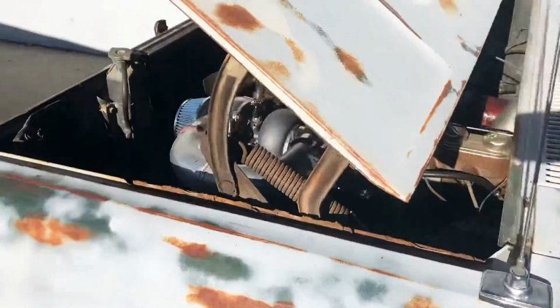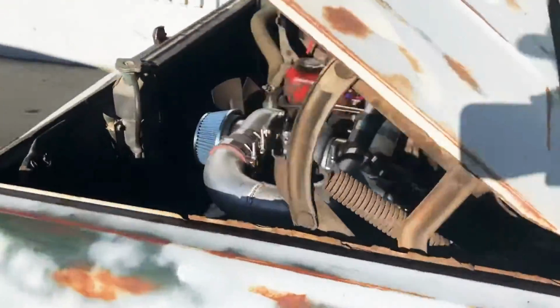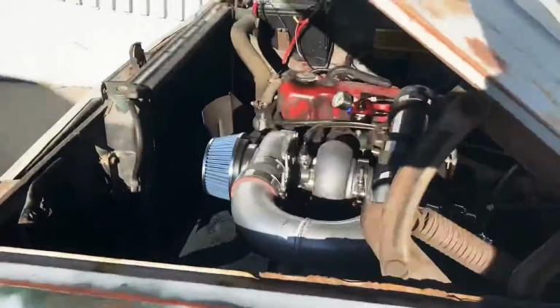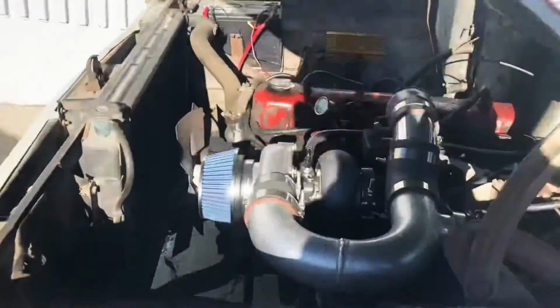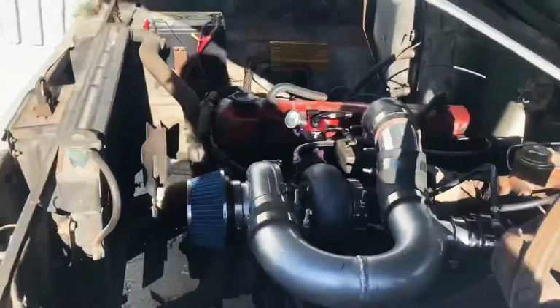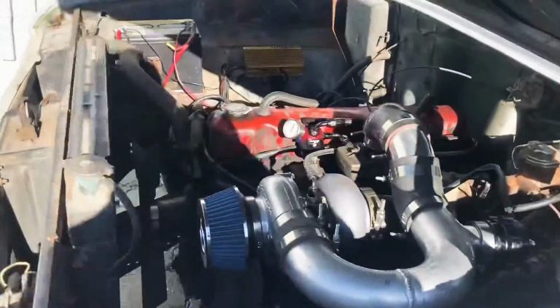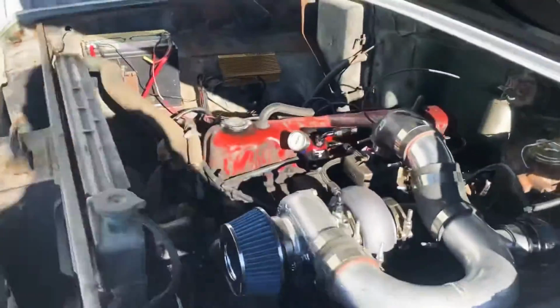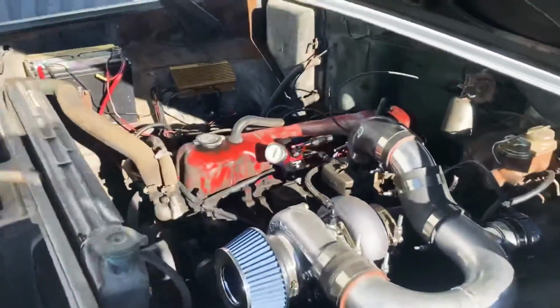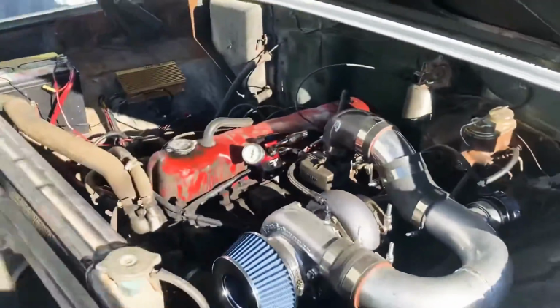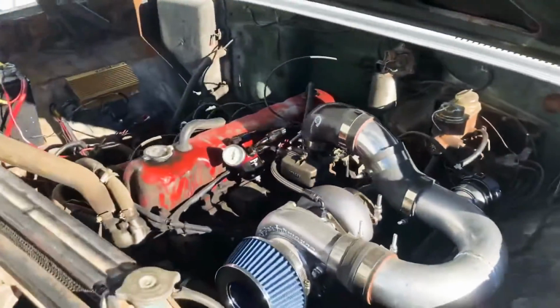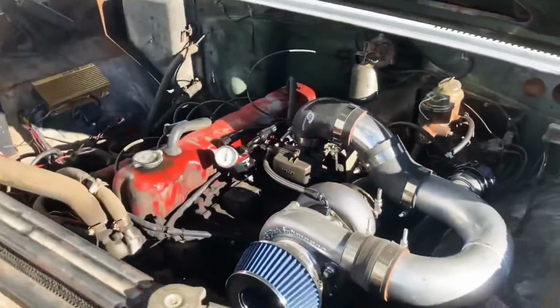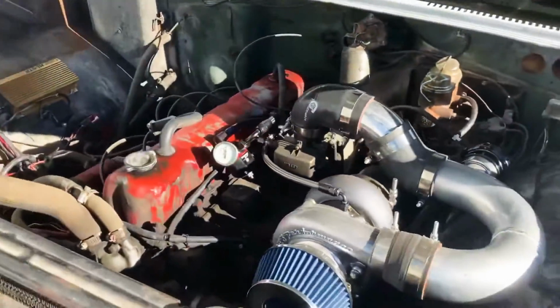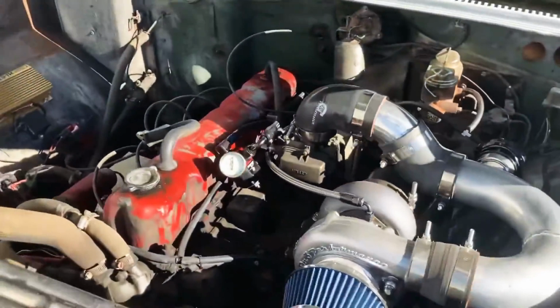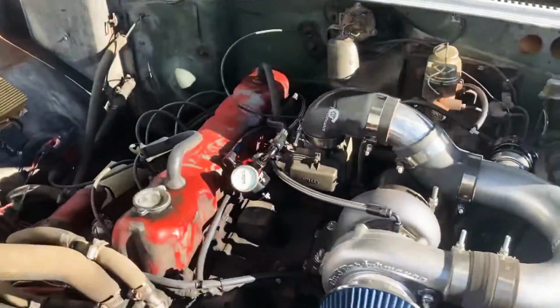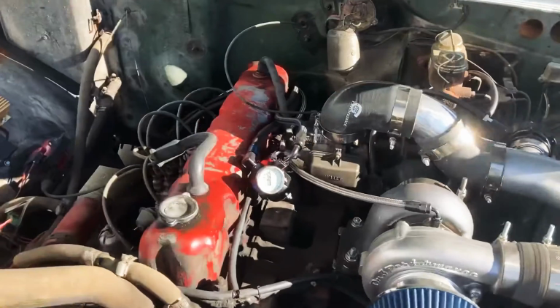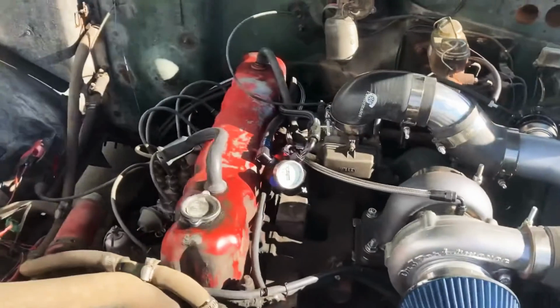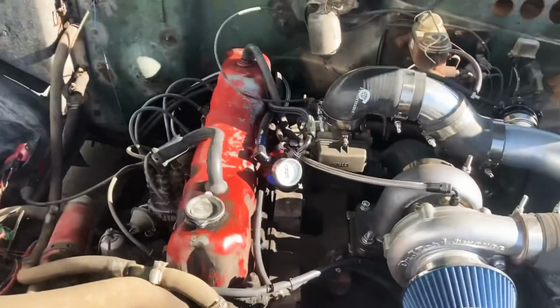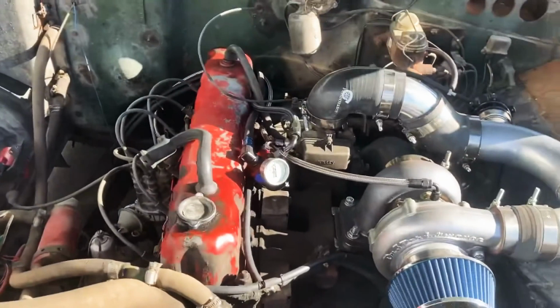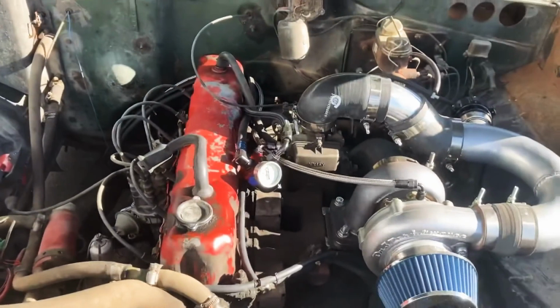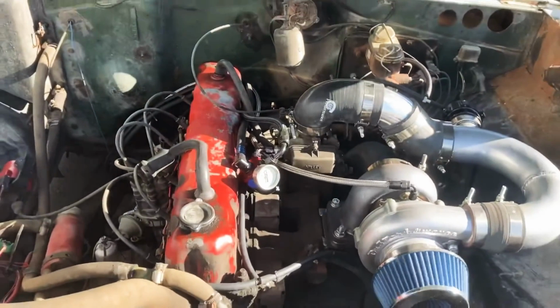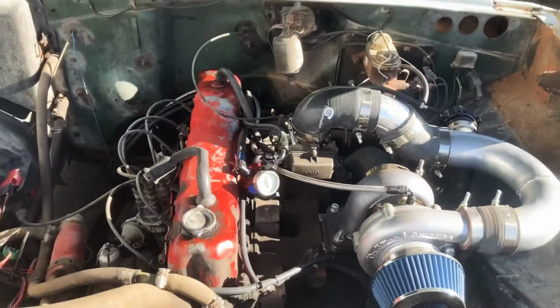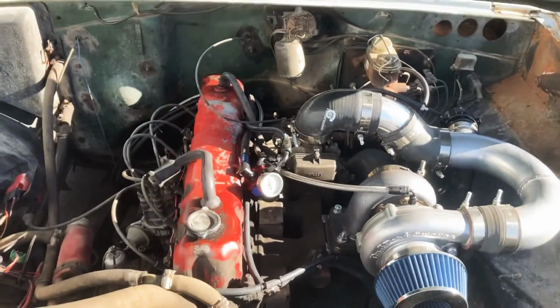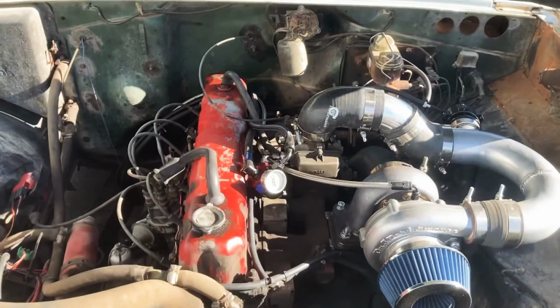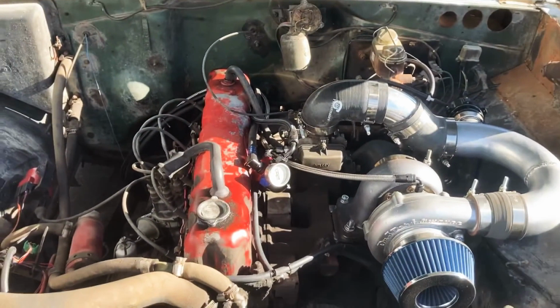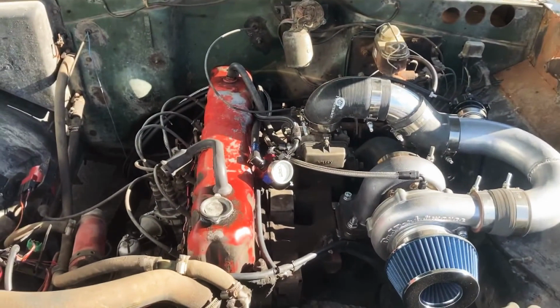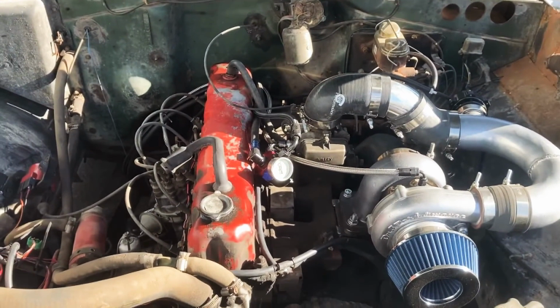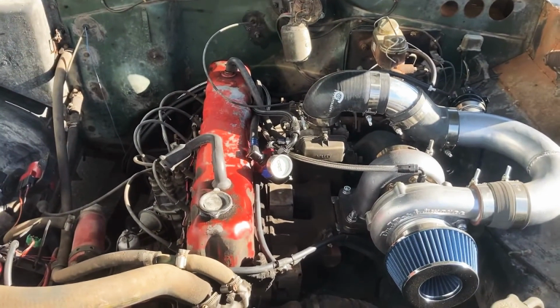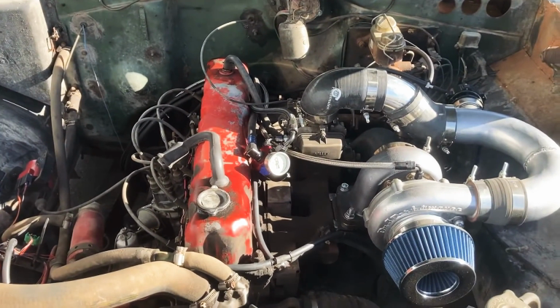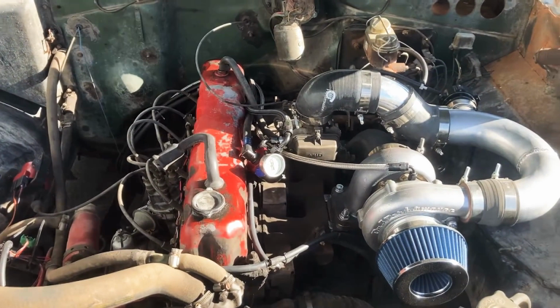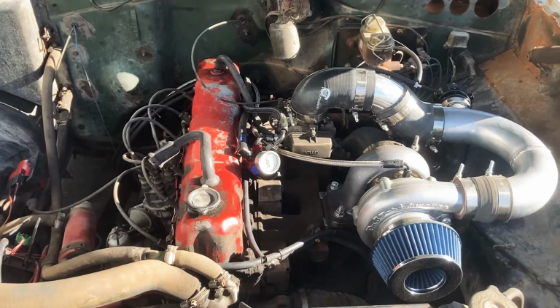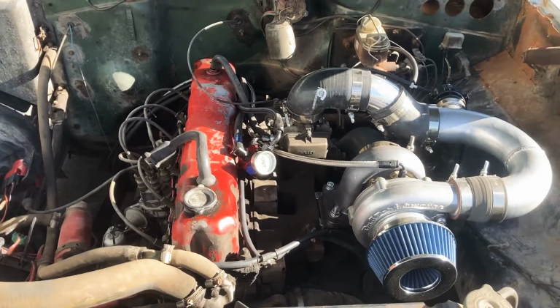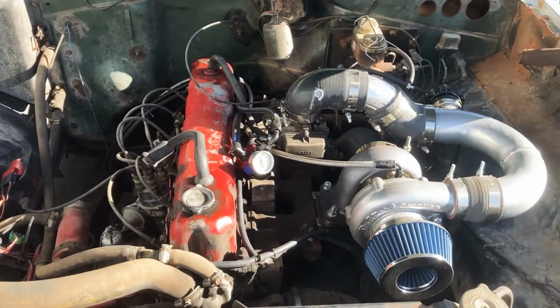We also installed a custom boost gauge so we can see how much boost we're making. Next video we're gonna have it on the dyno — post comments with your guesses on how much power she'll make.